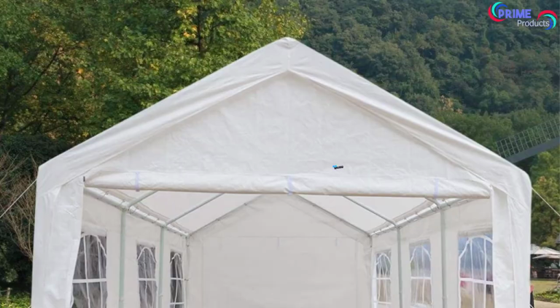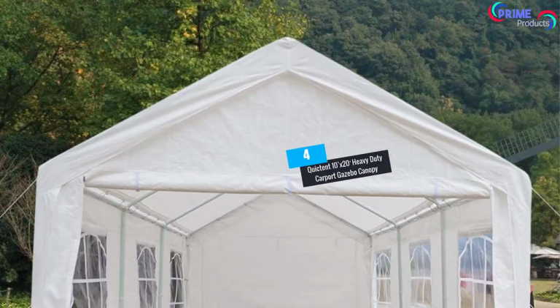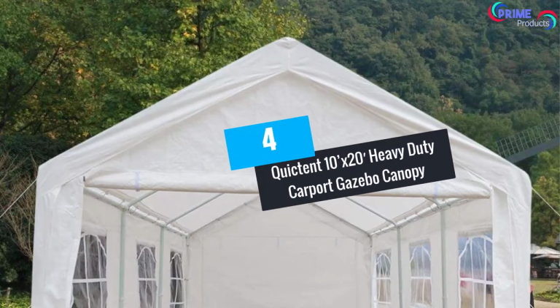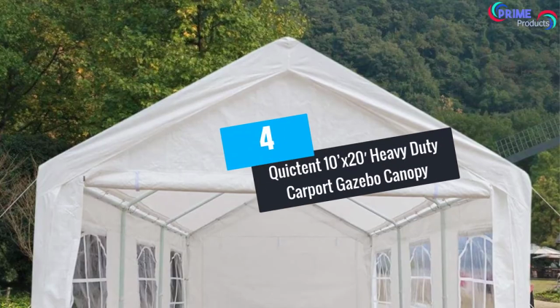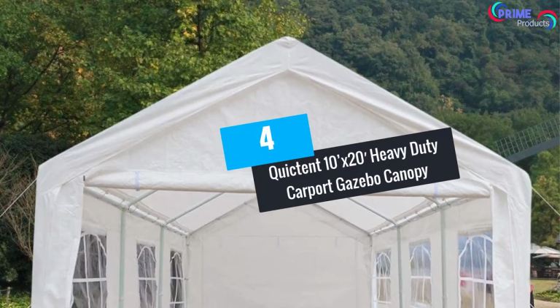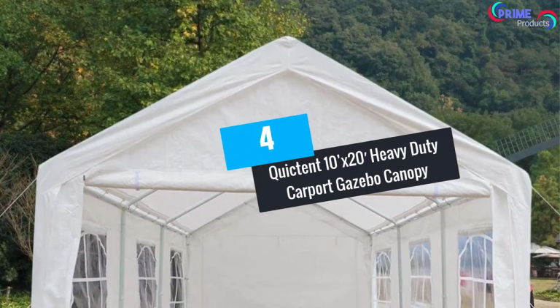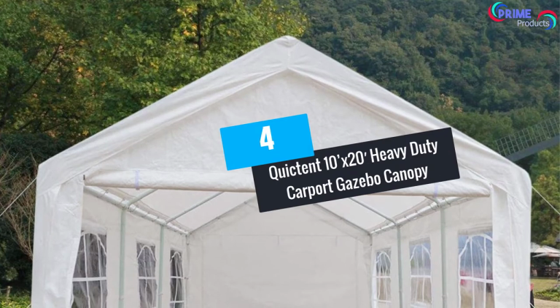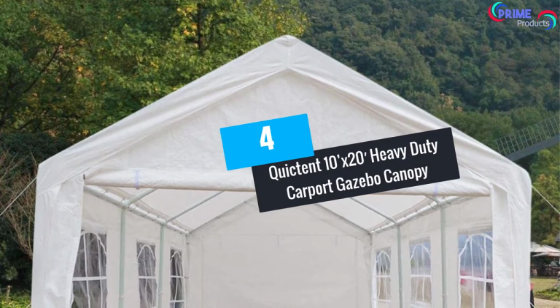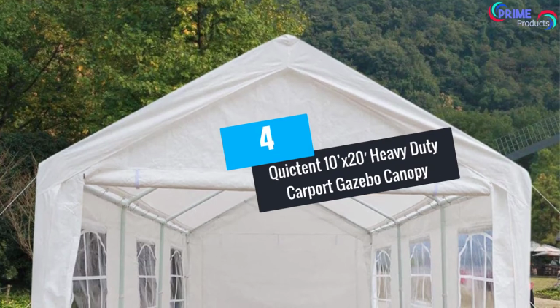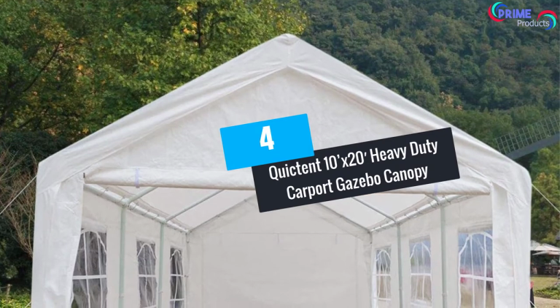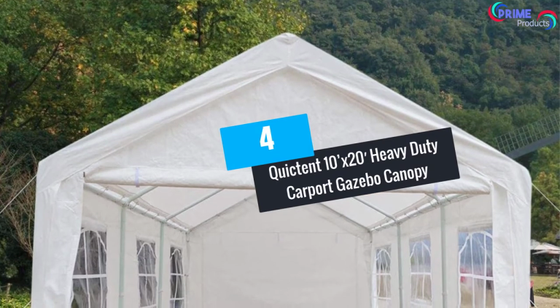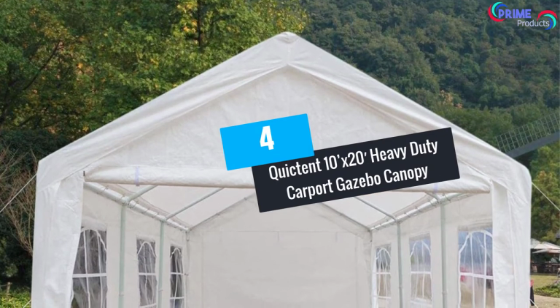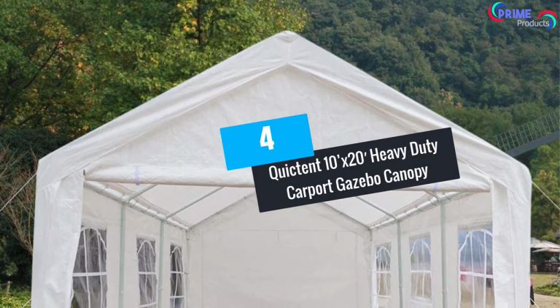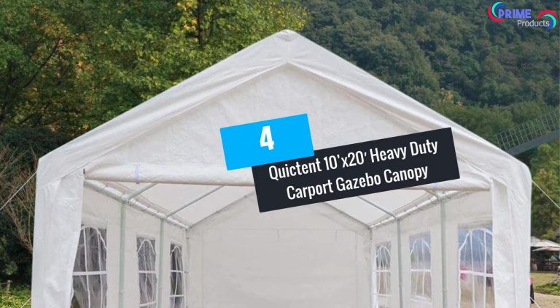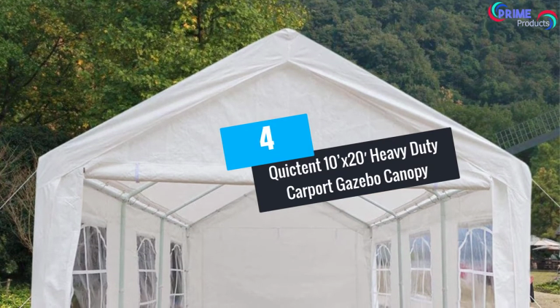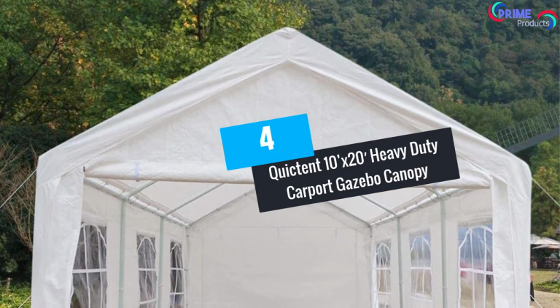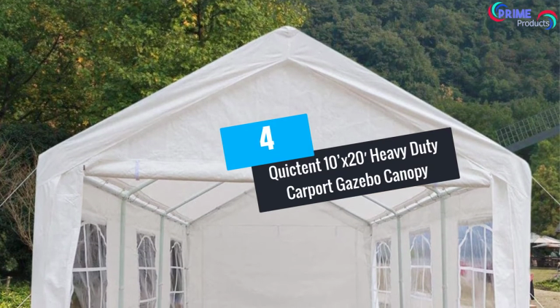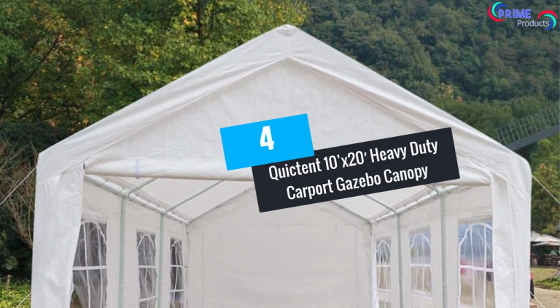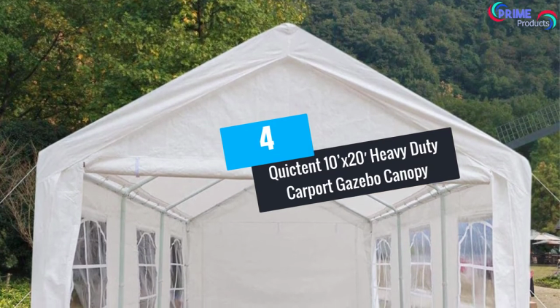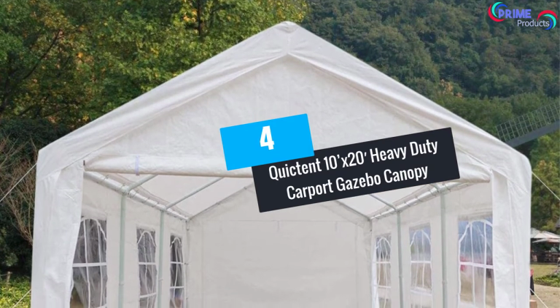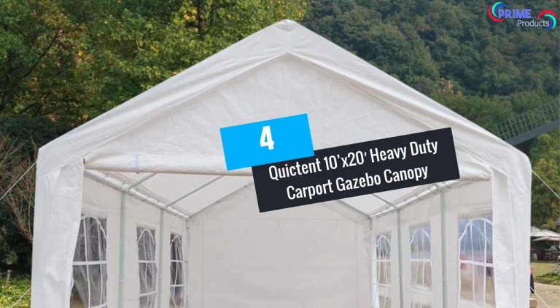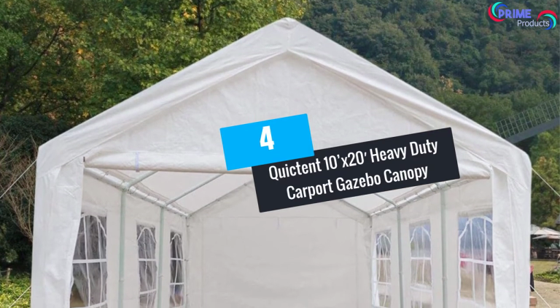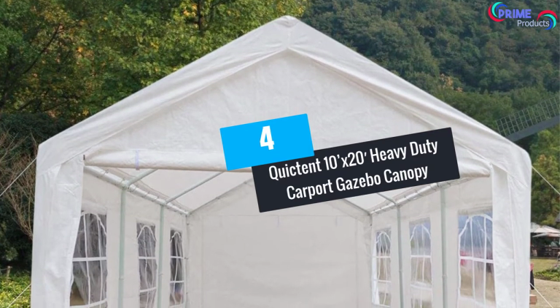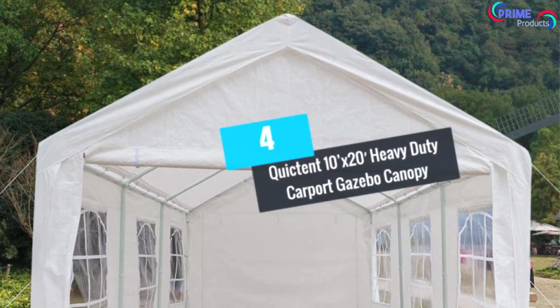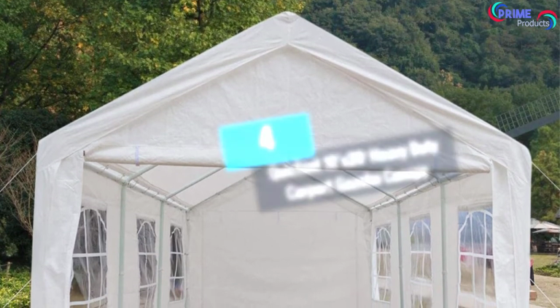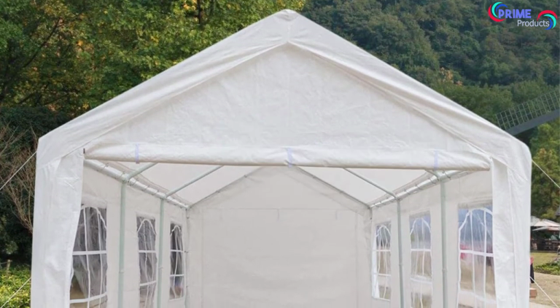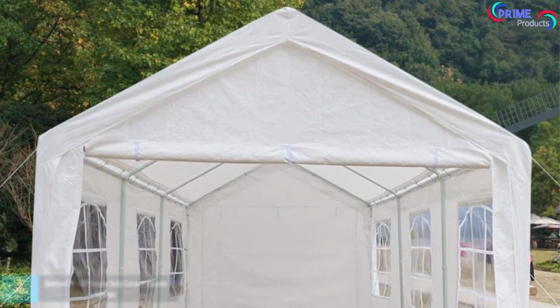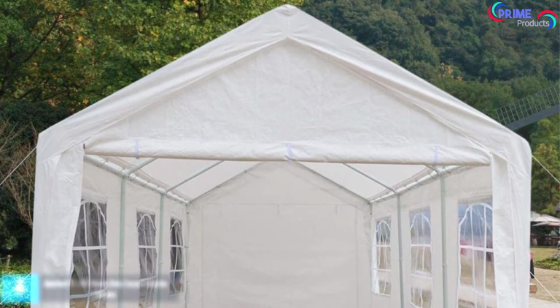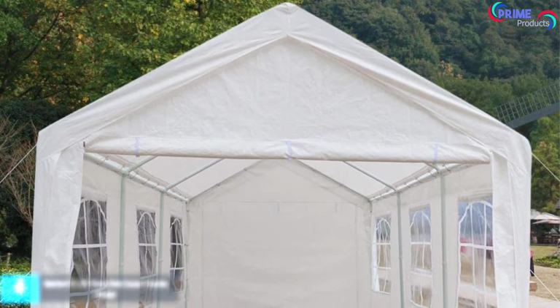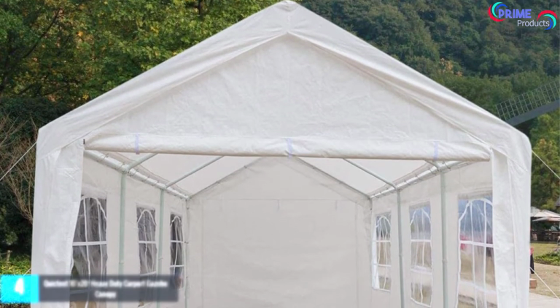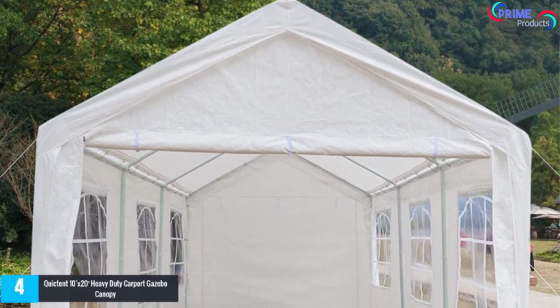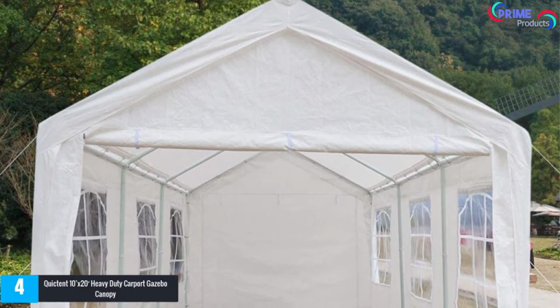At Number 4: QuickTent 10x20 Heavy Duty Carport Gazebo Canopy.